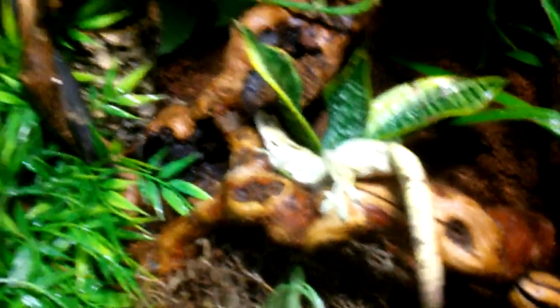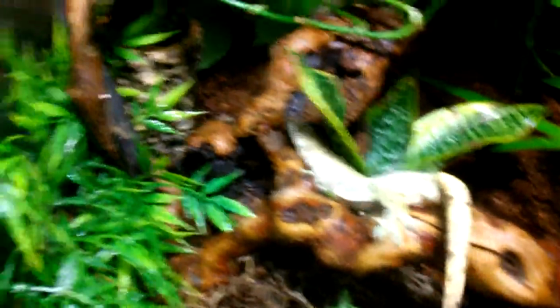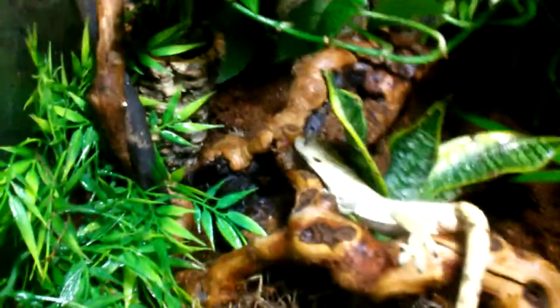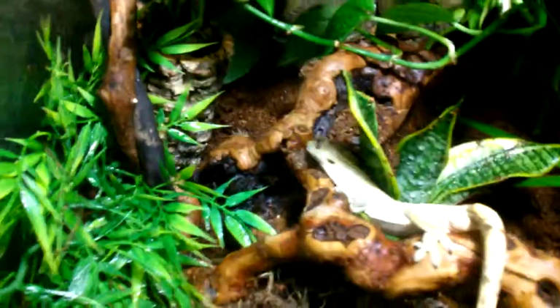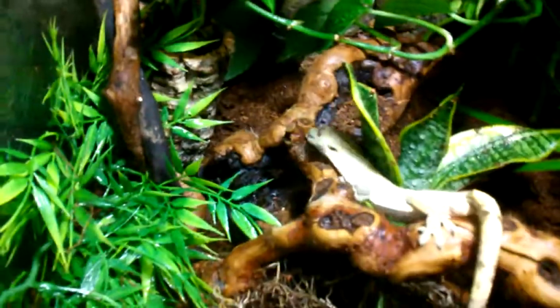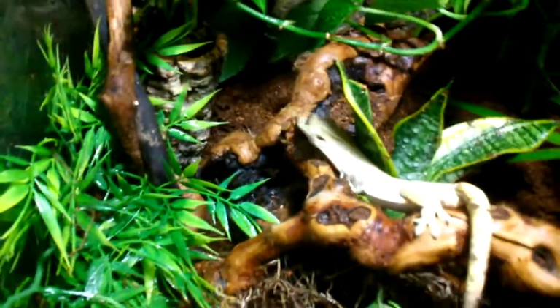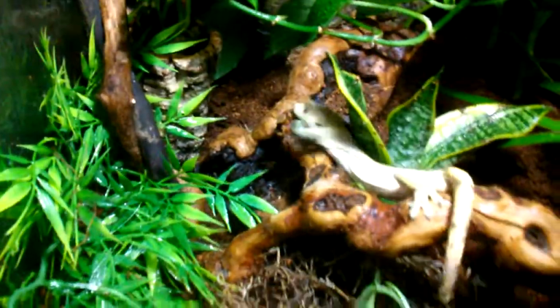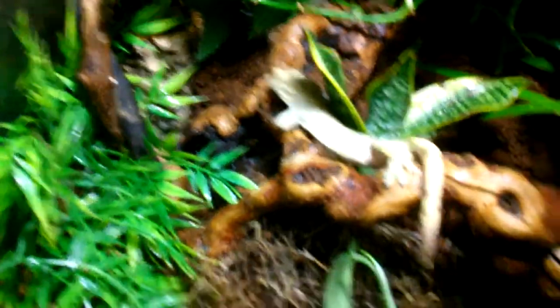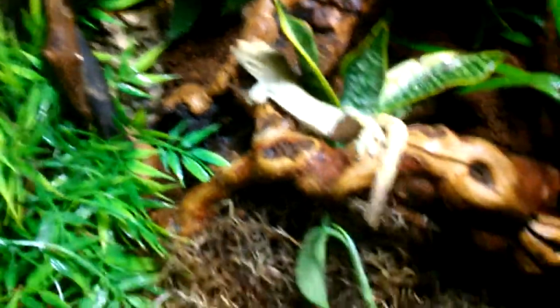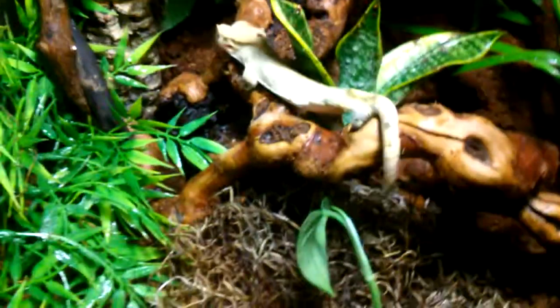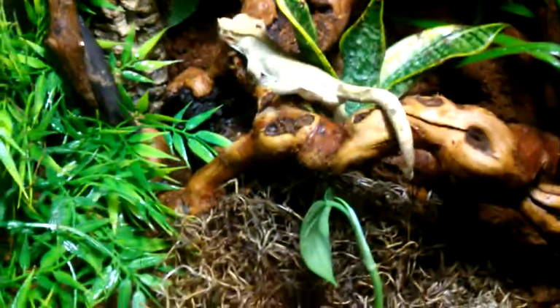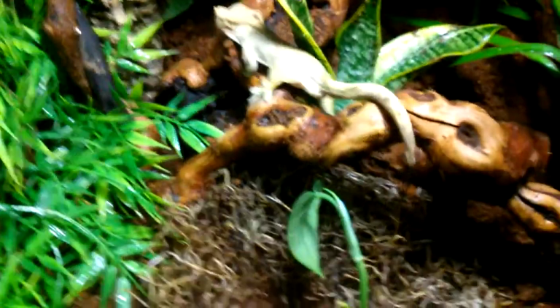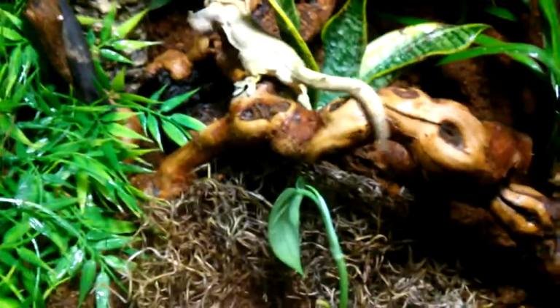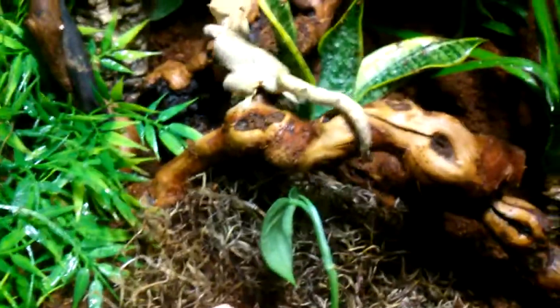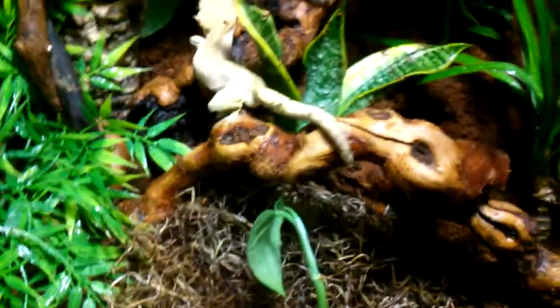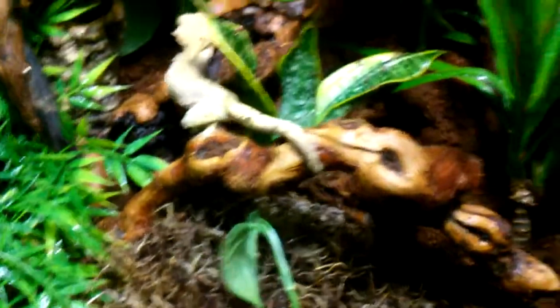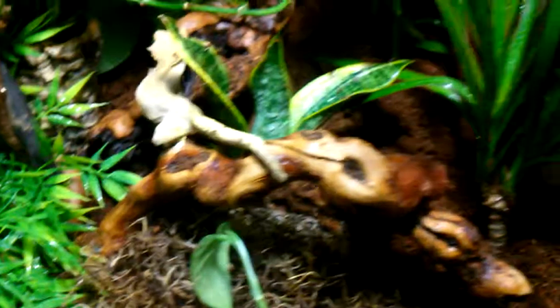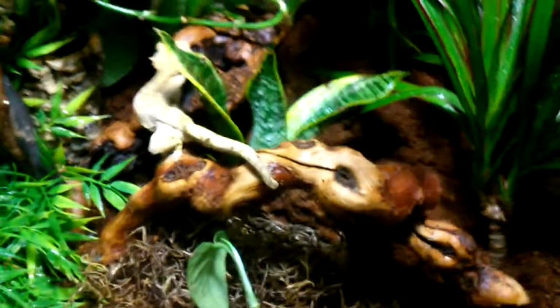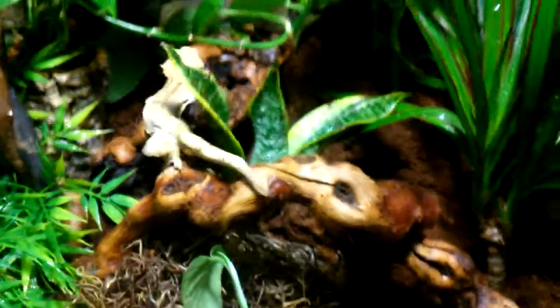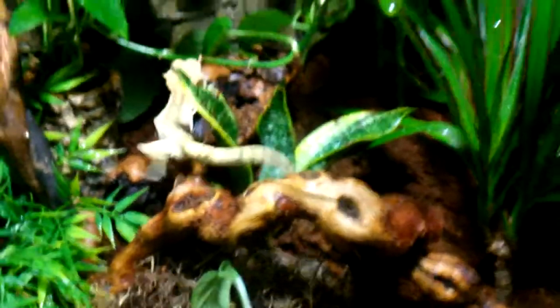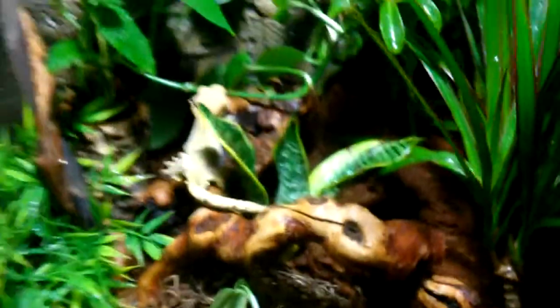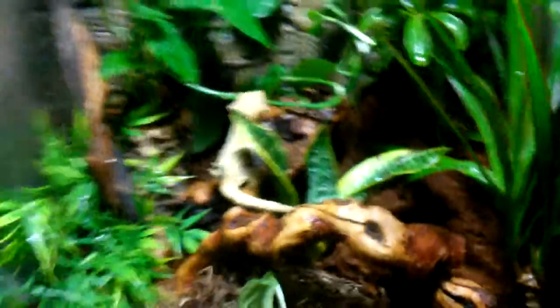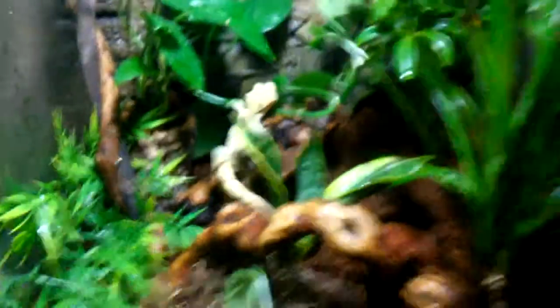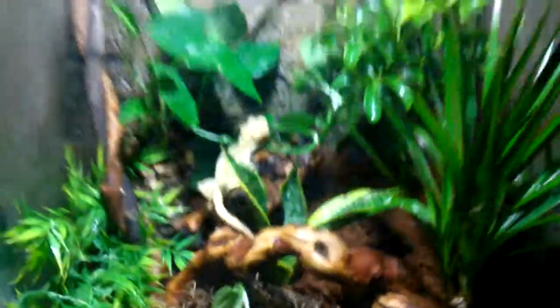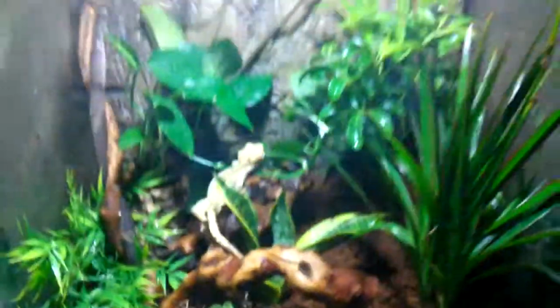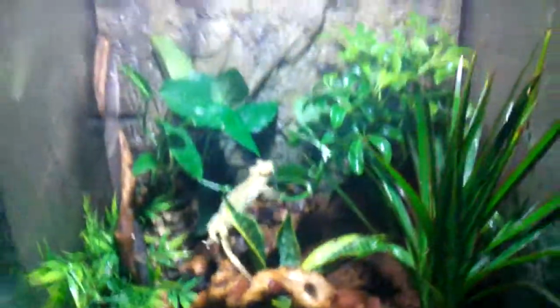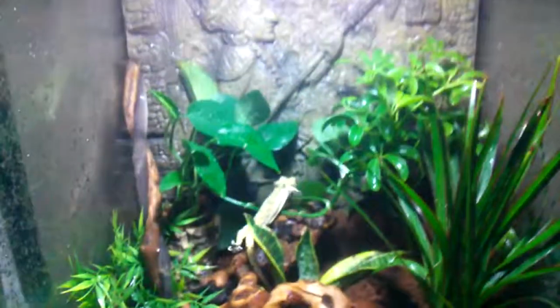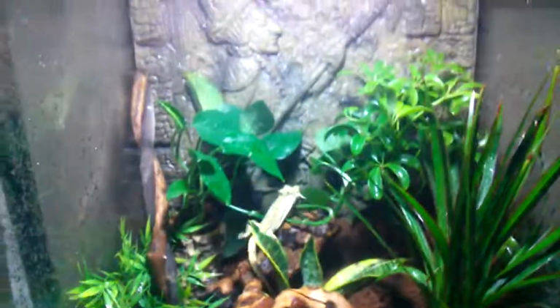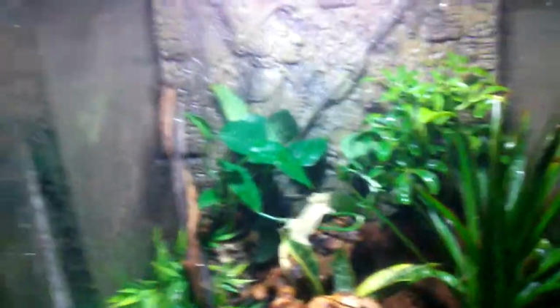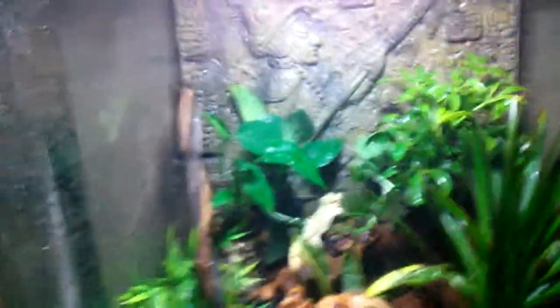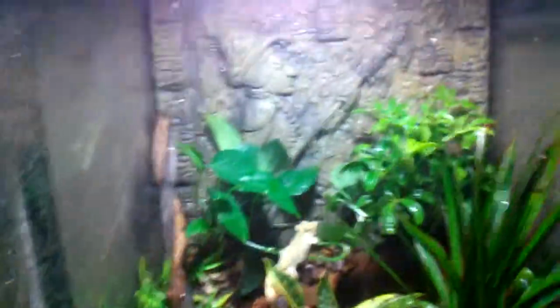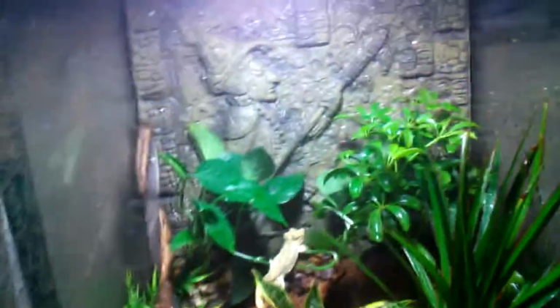There's some crickets in there for him. This is a pretty neat setup. I like it a lot.